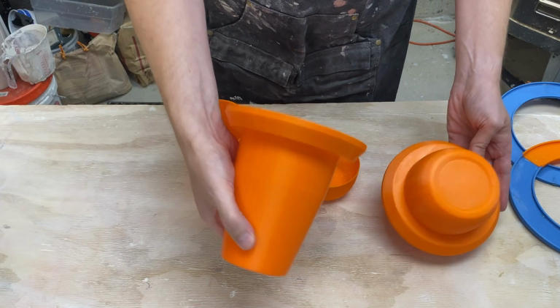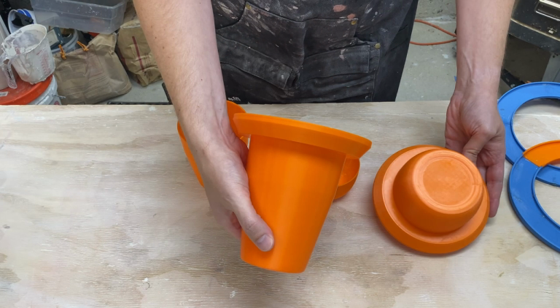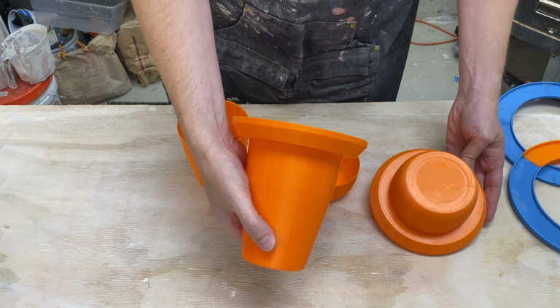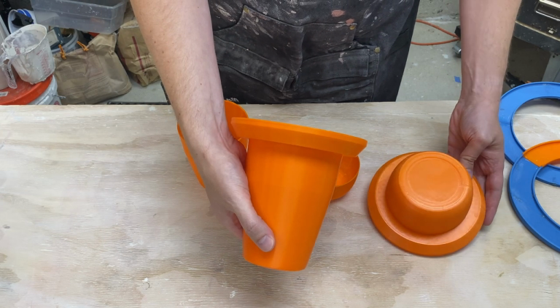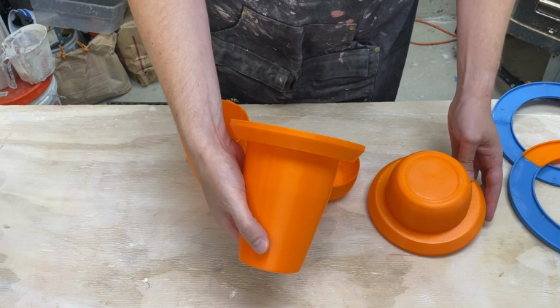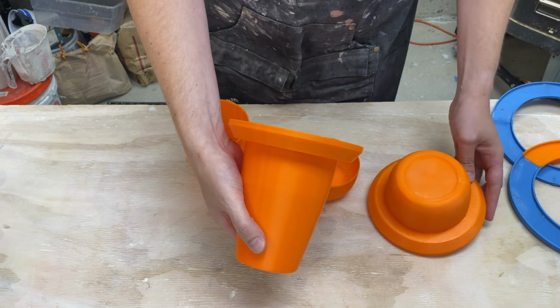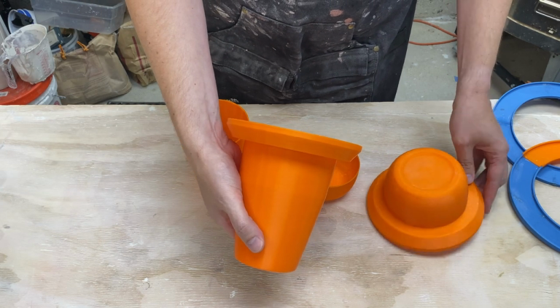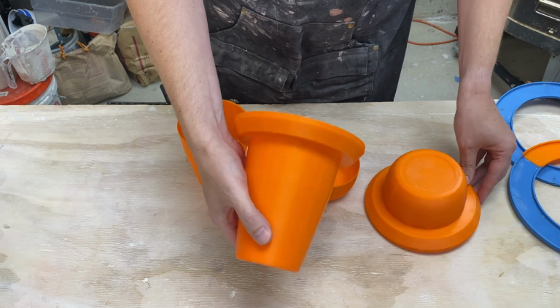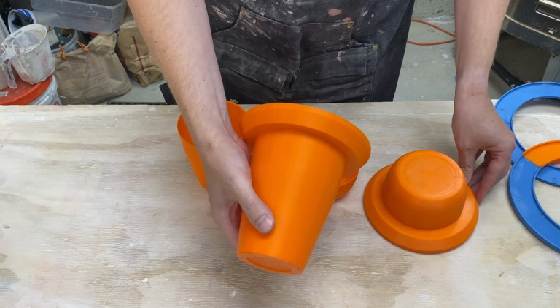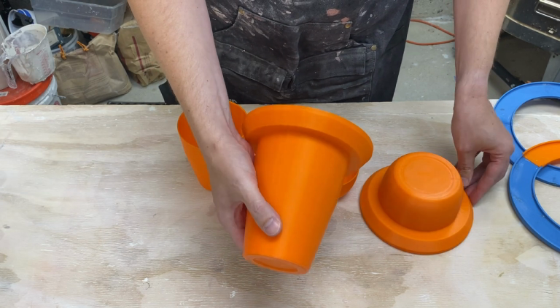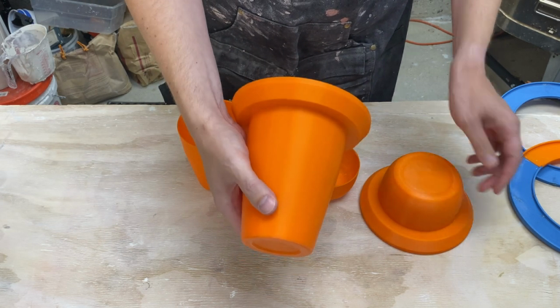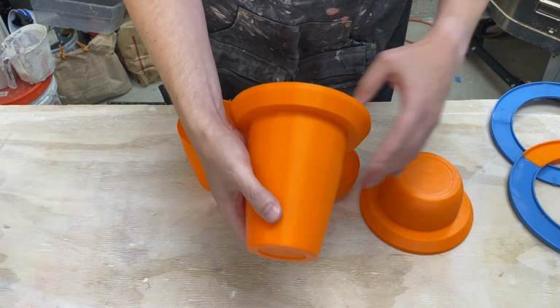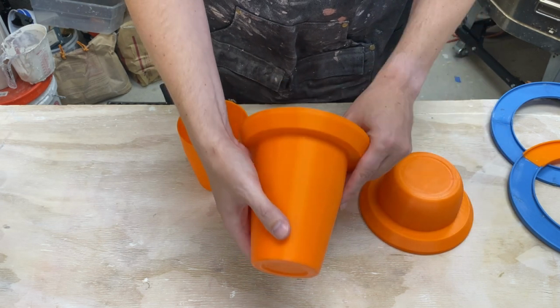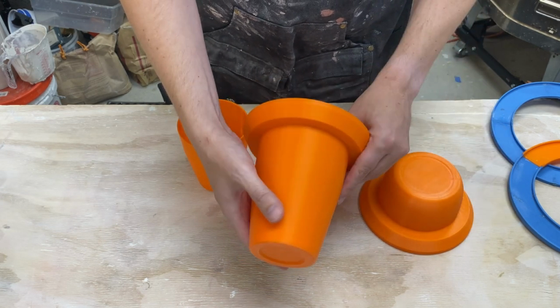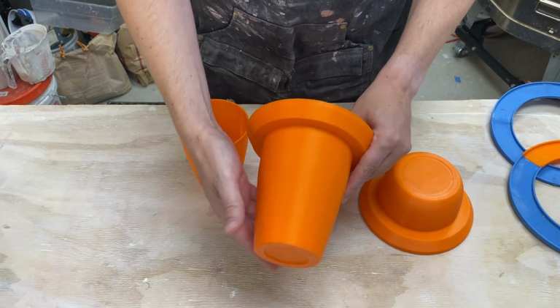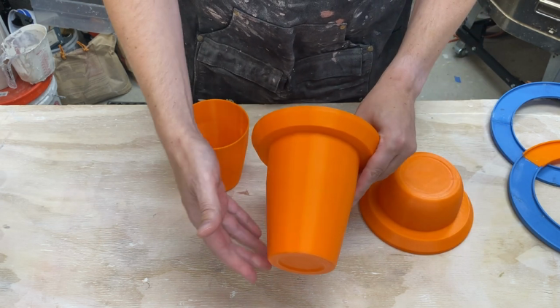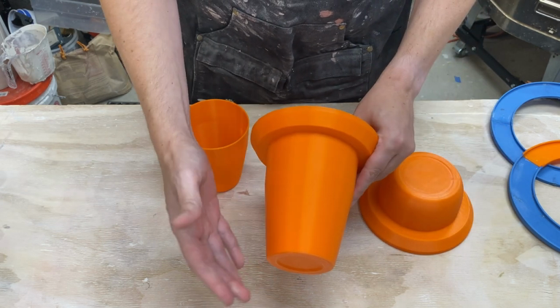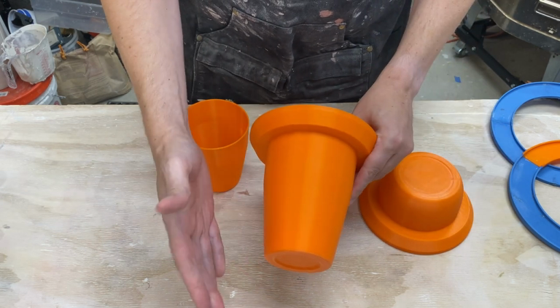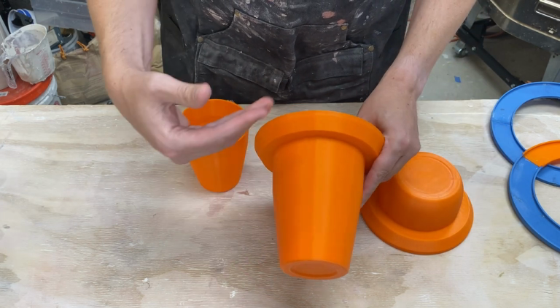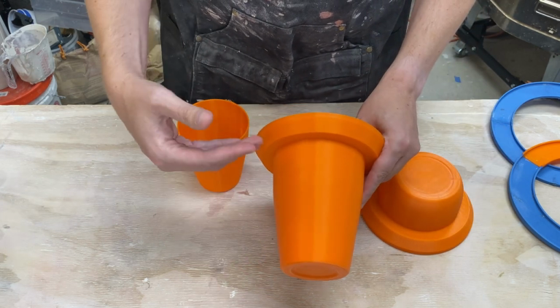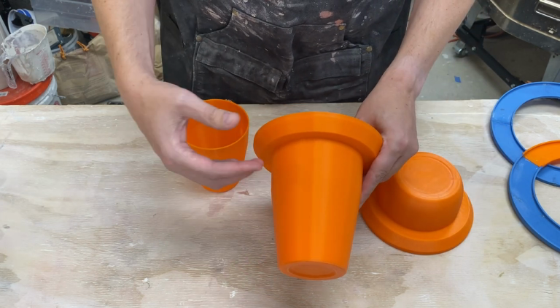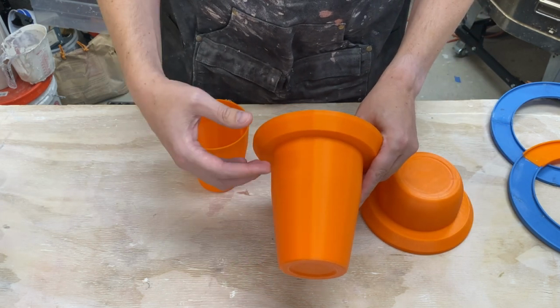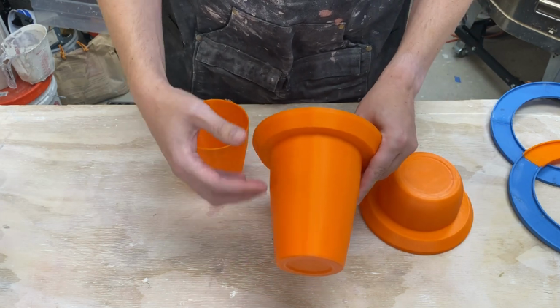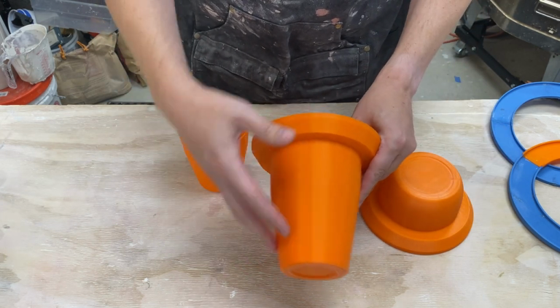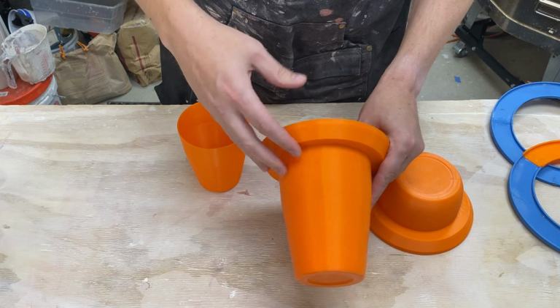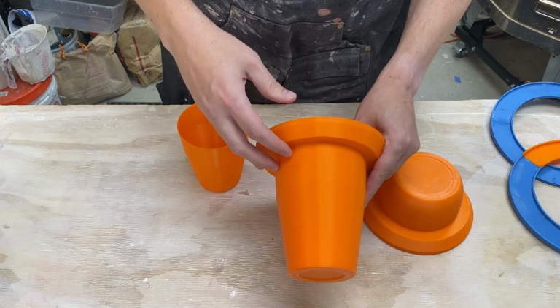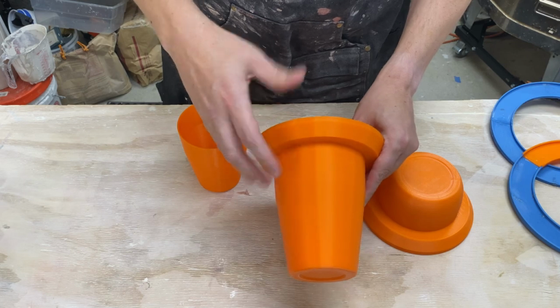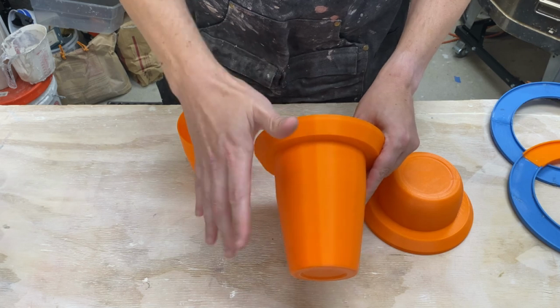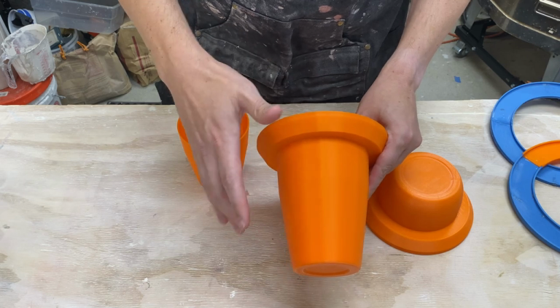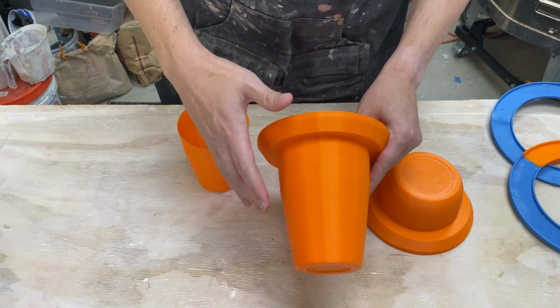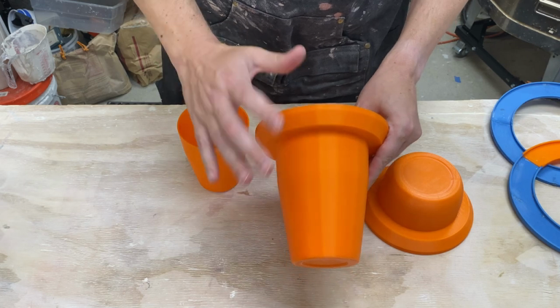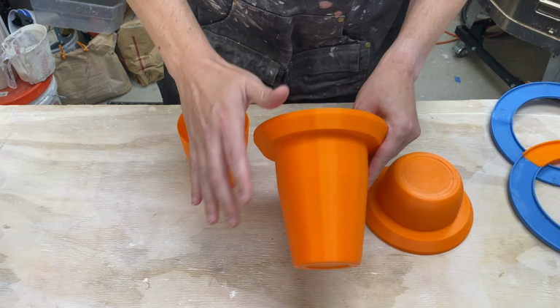And likewise, here's the other form — exactly the same thing. It automatically created this, added the slip well, scaled it up, everything.